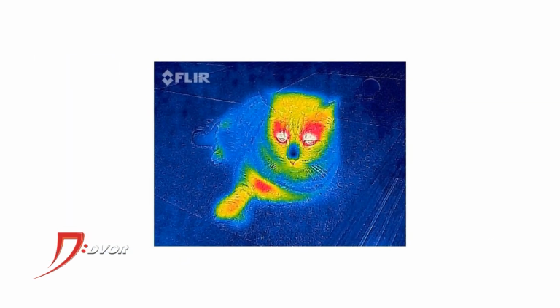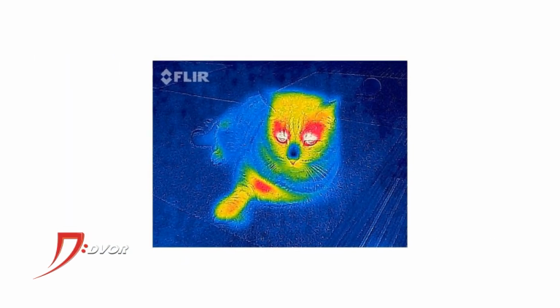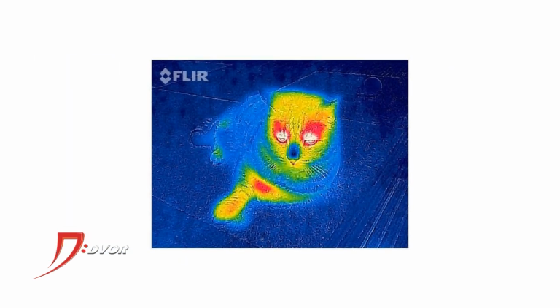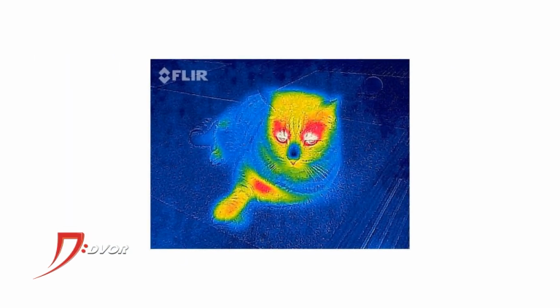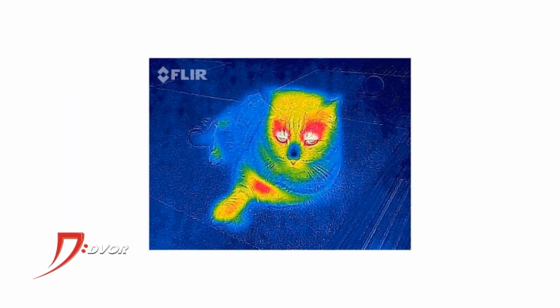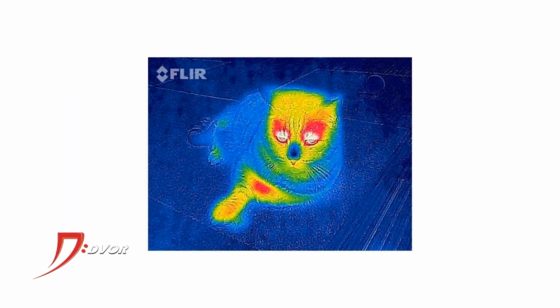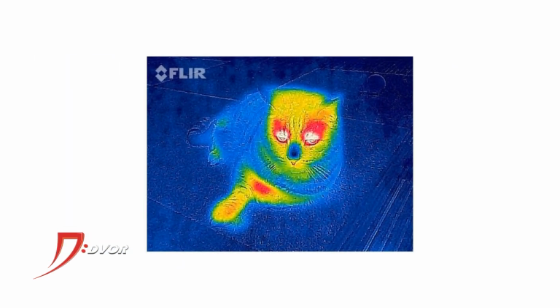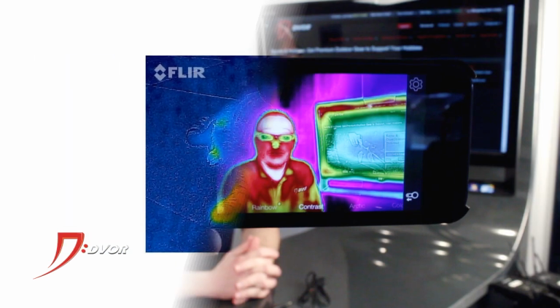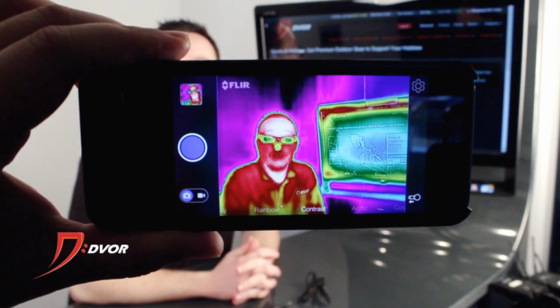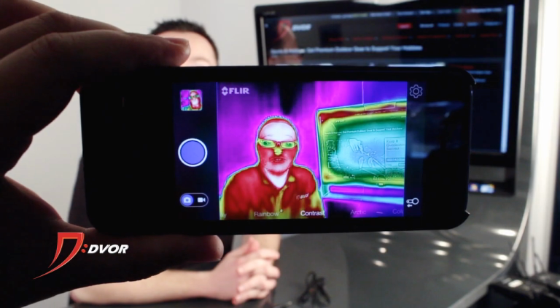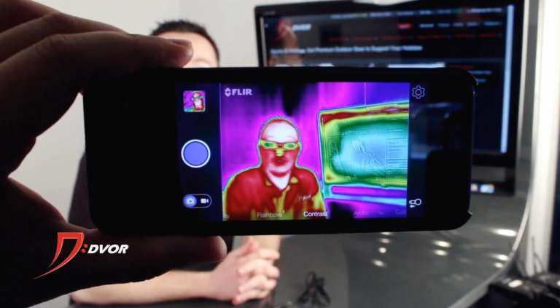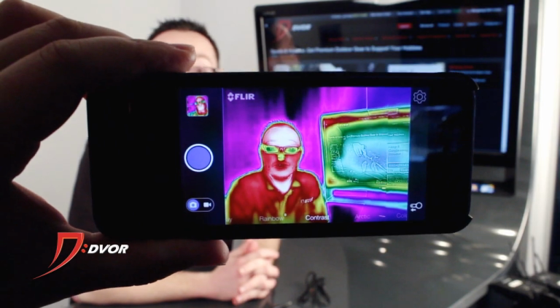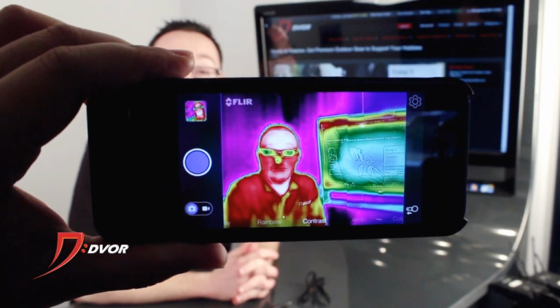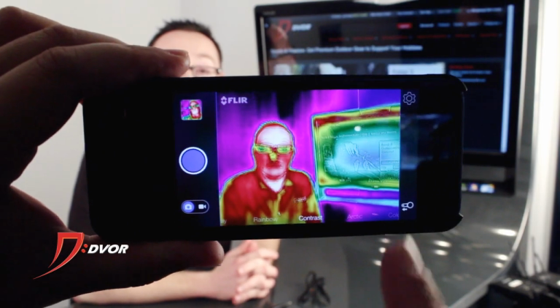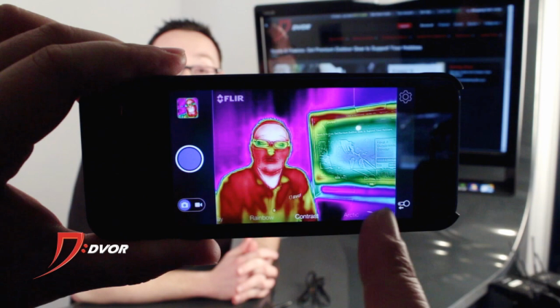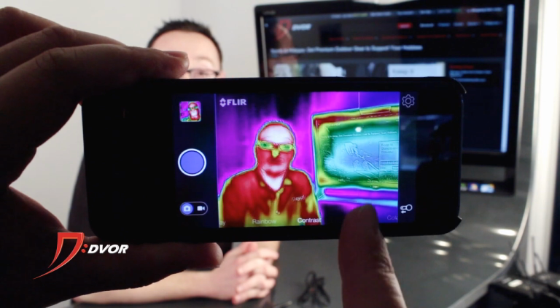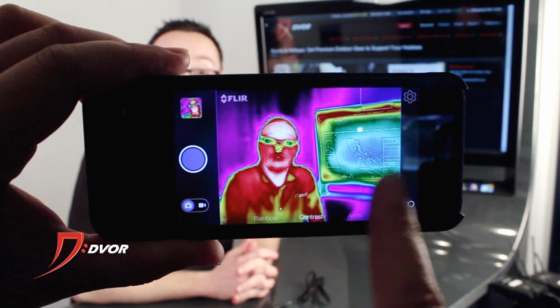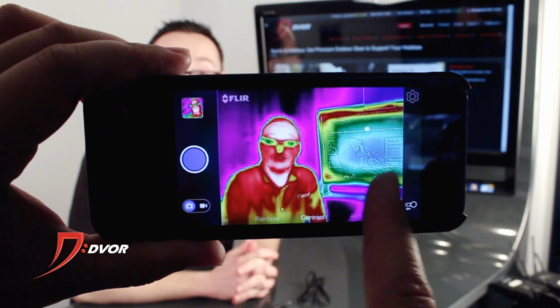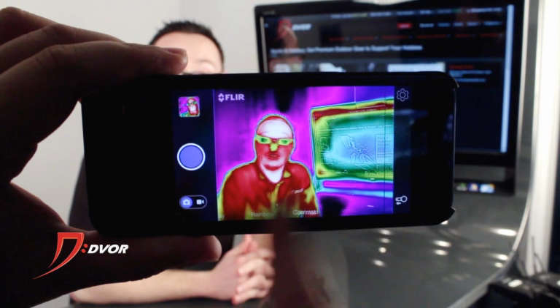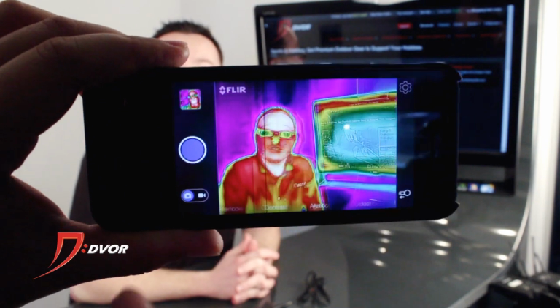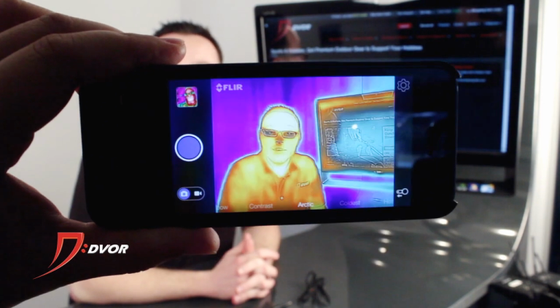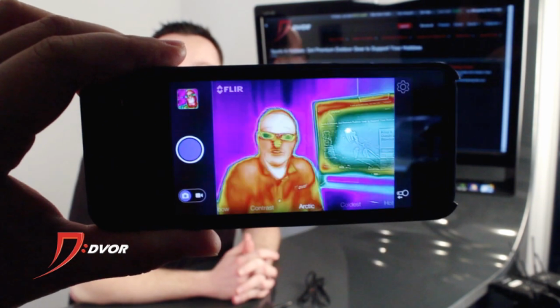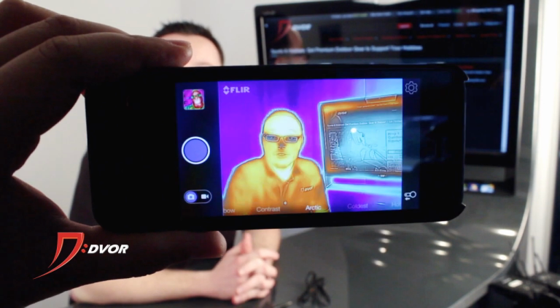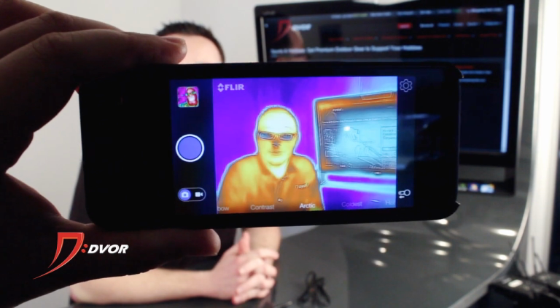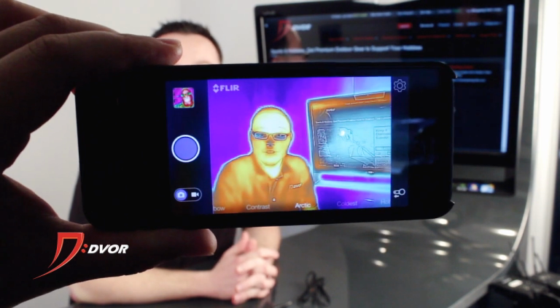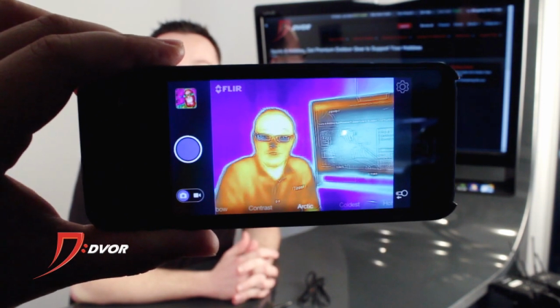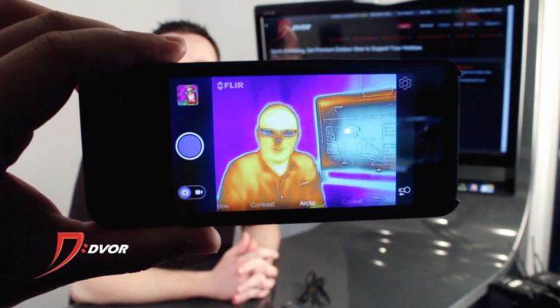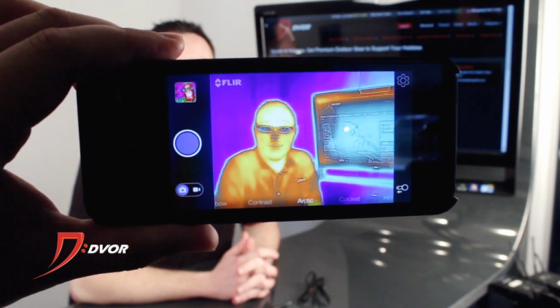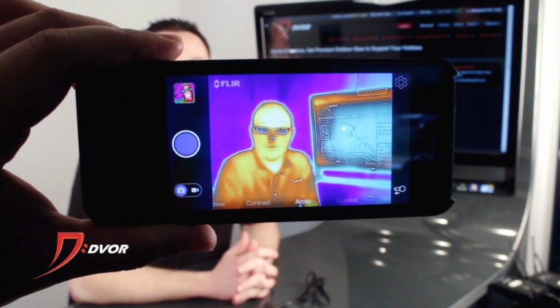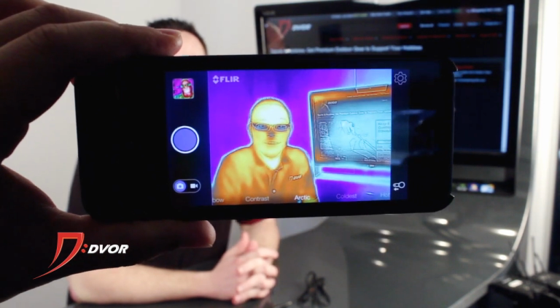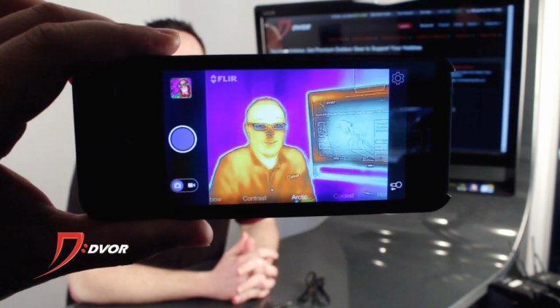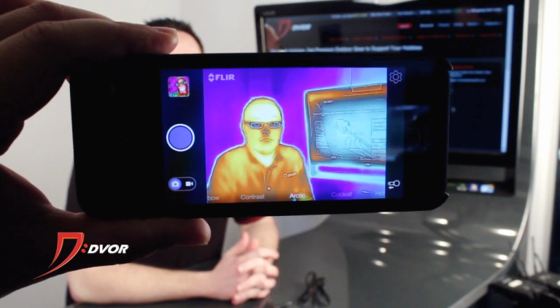So now you are actually viewing me through the FLIR 1 Thermal Vision Camera on the iPhone.